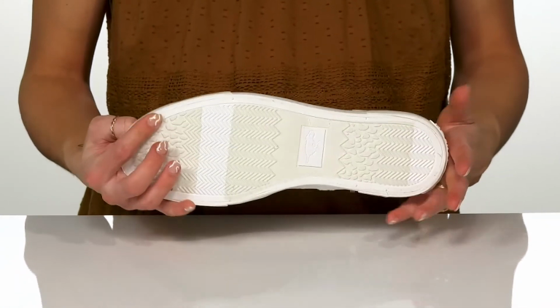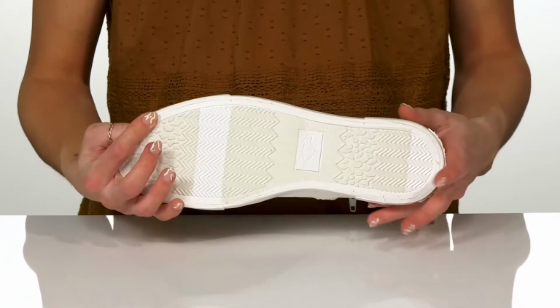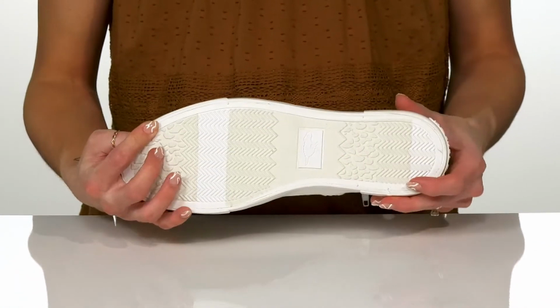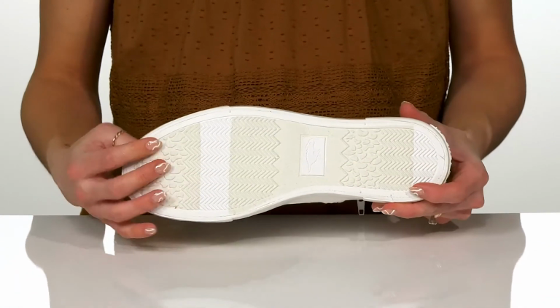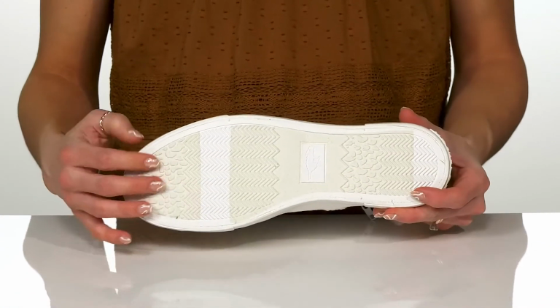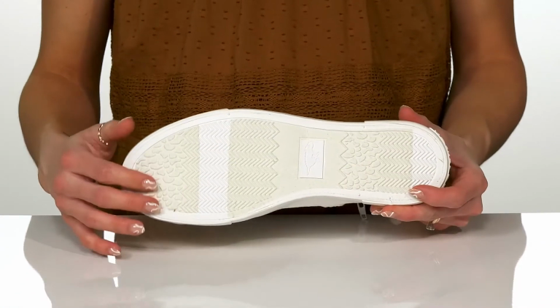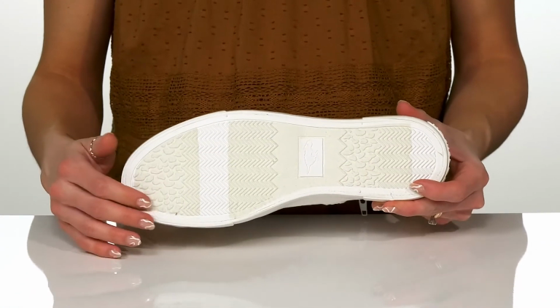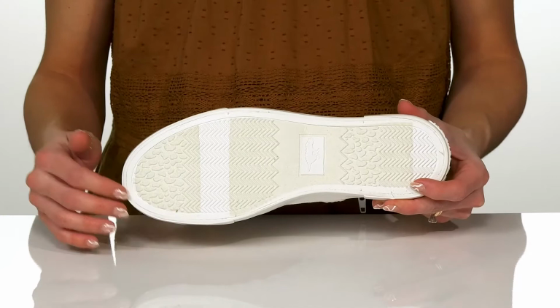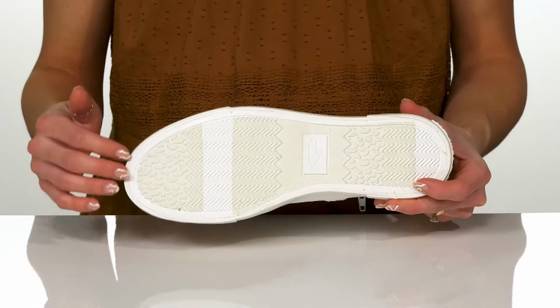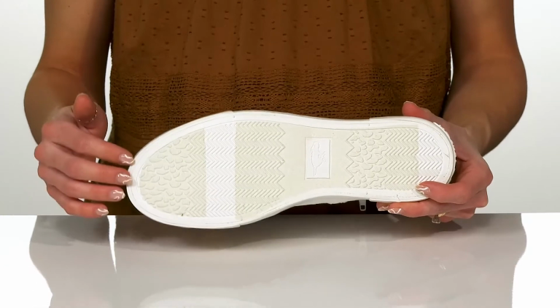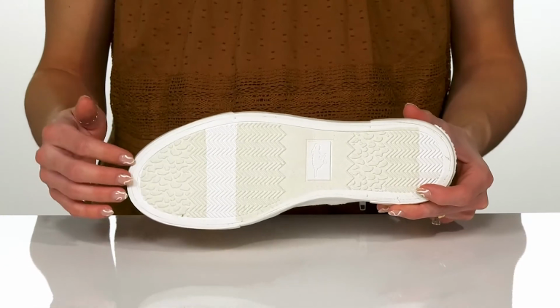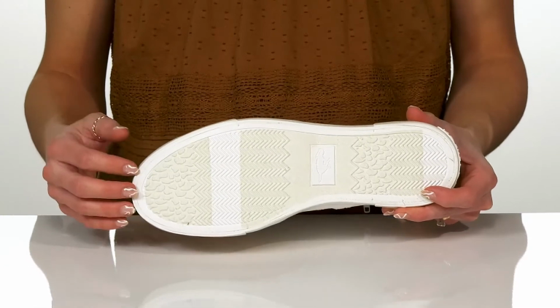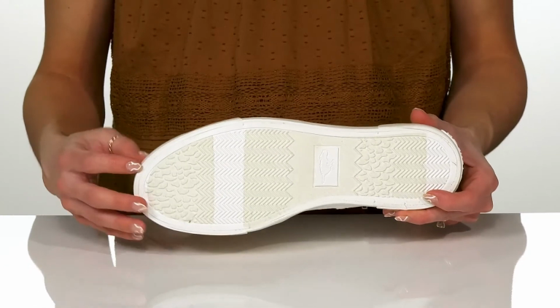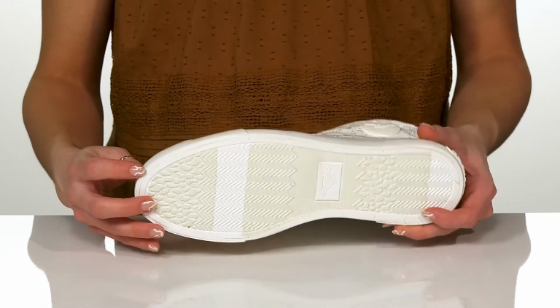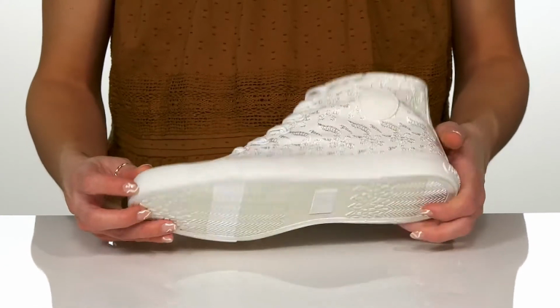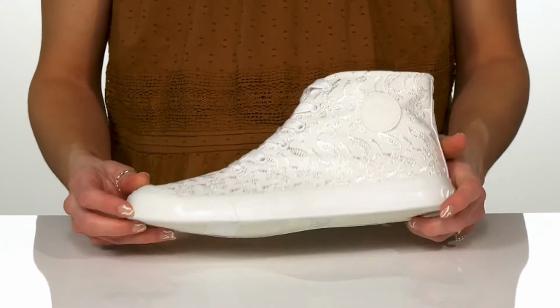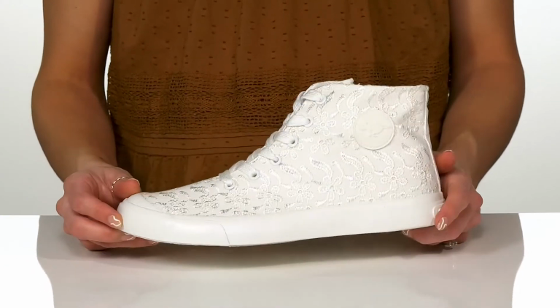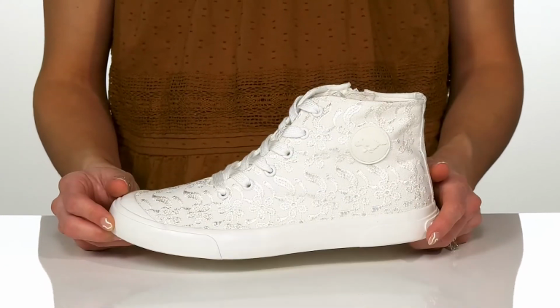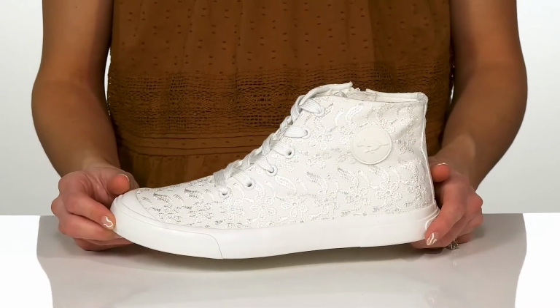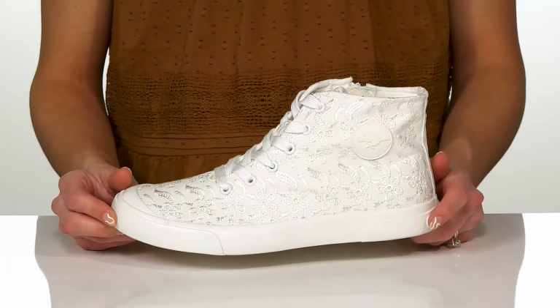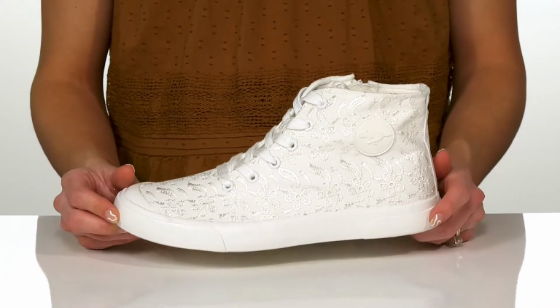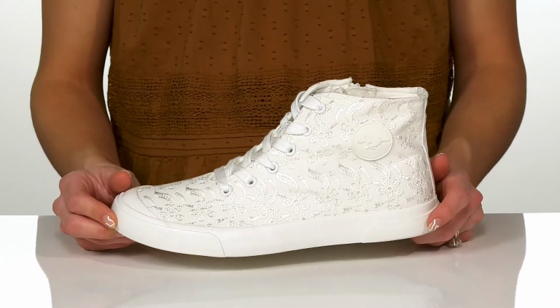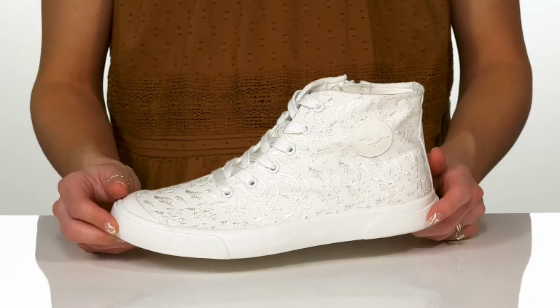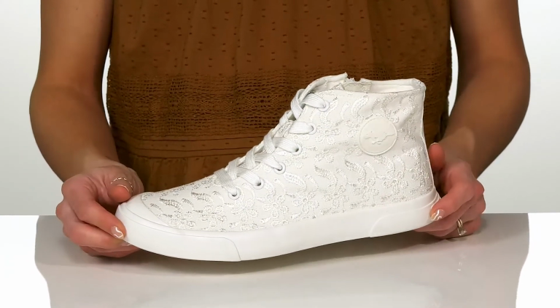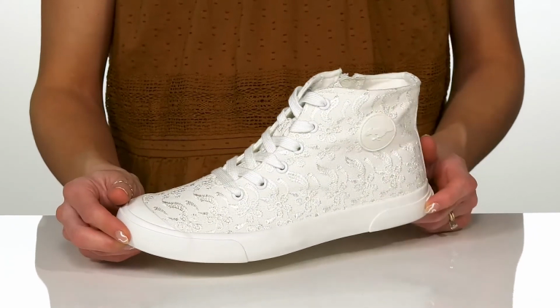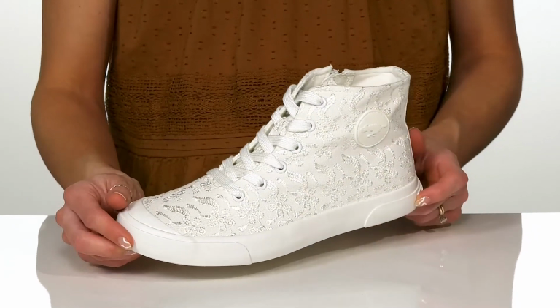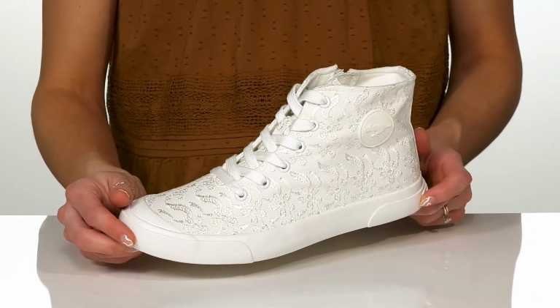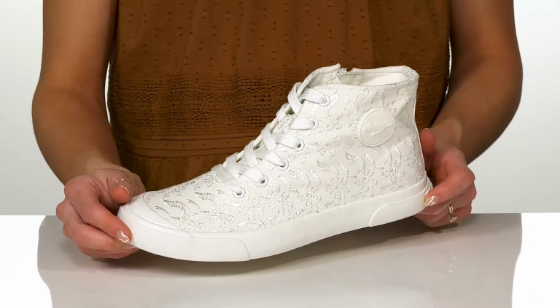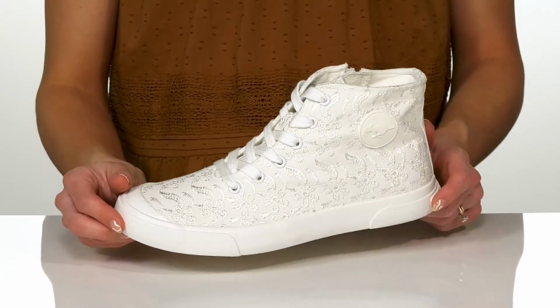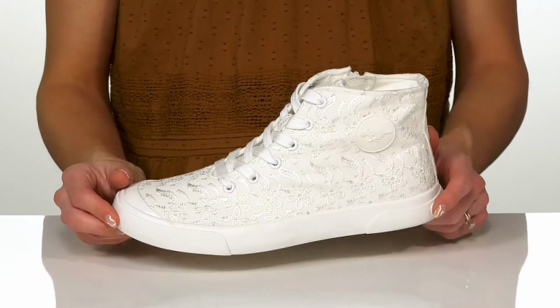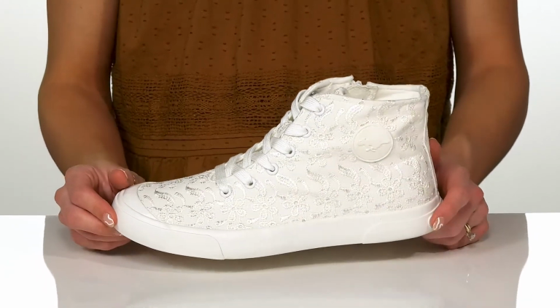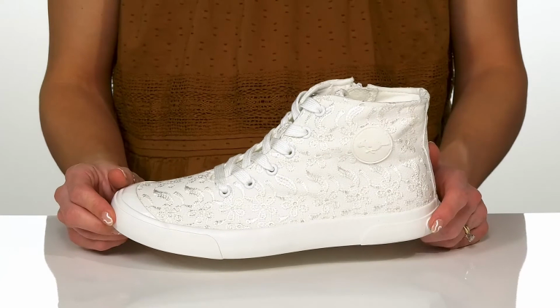Underneath, these feature a flocked rubber outsole. And I think these will look so cute with a little cotton dress this summer.